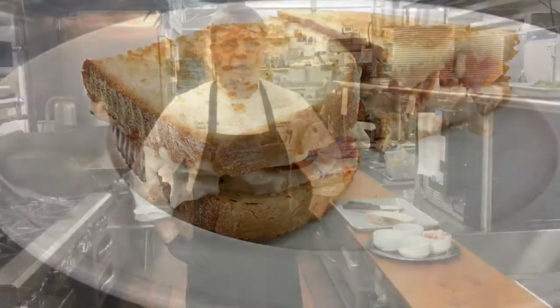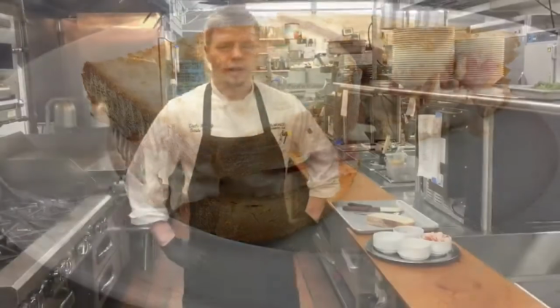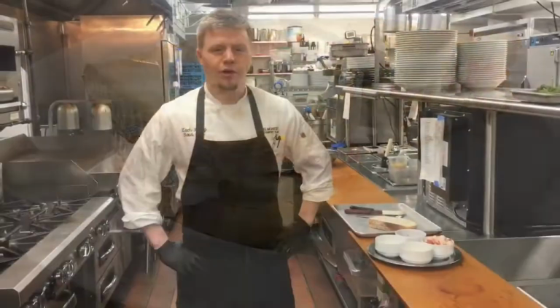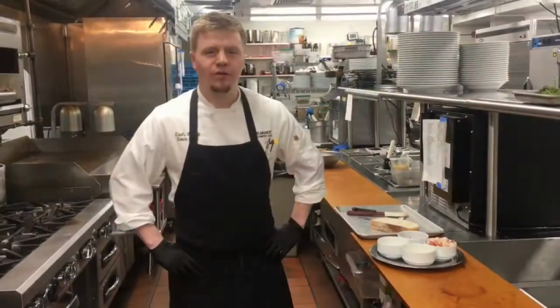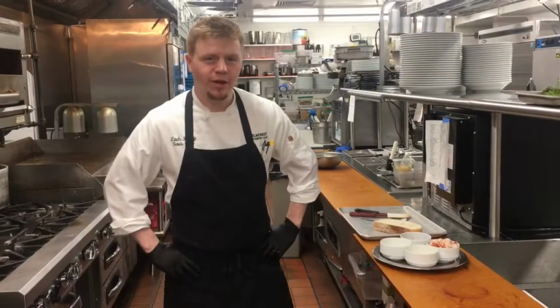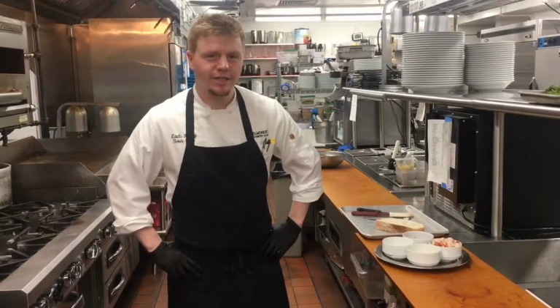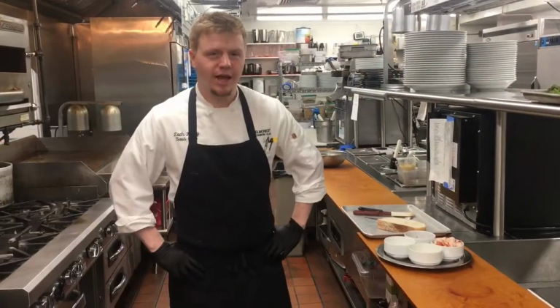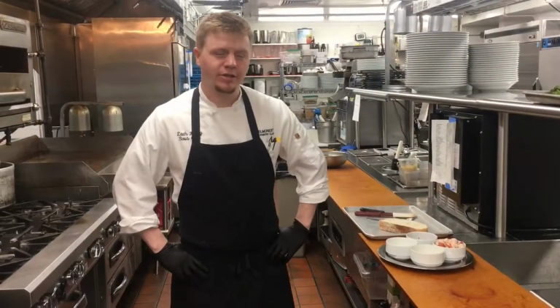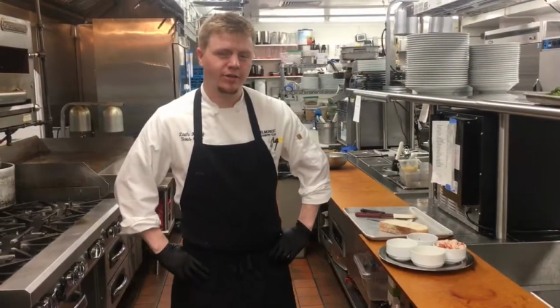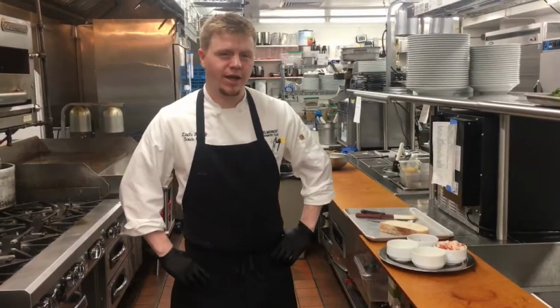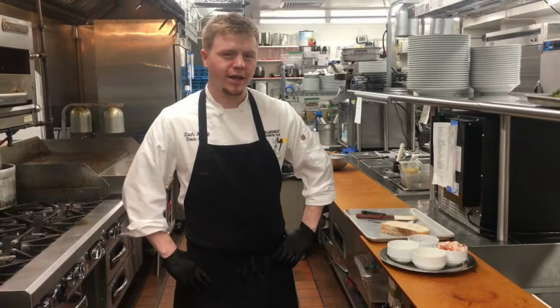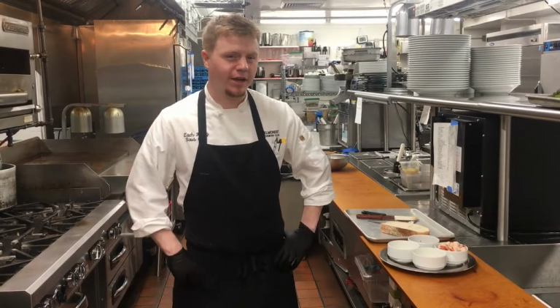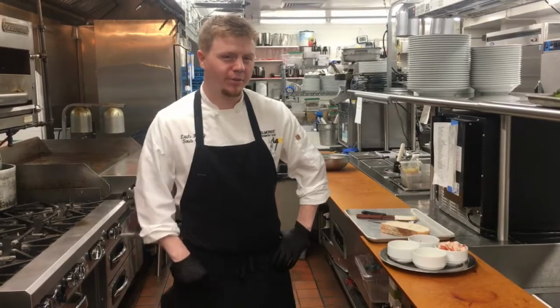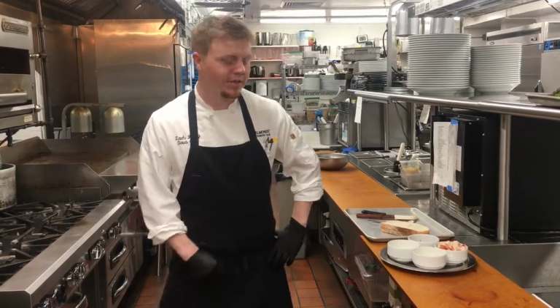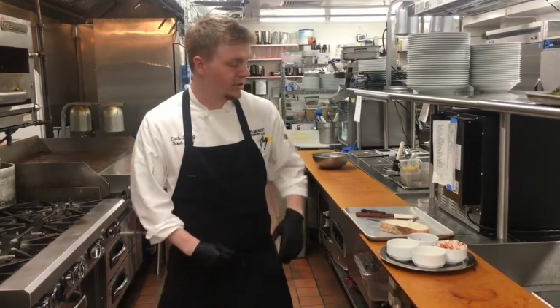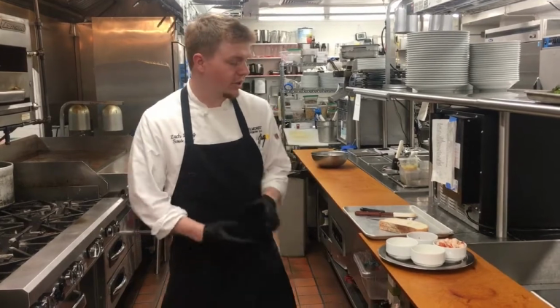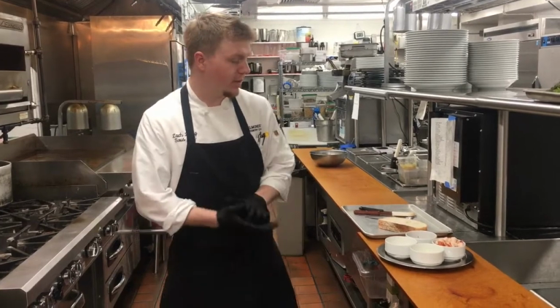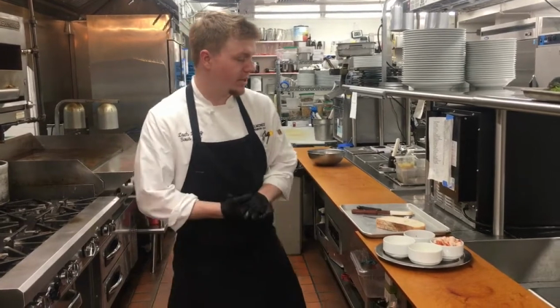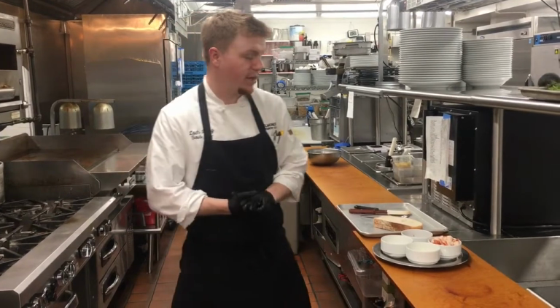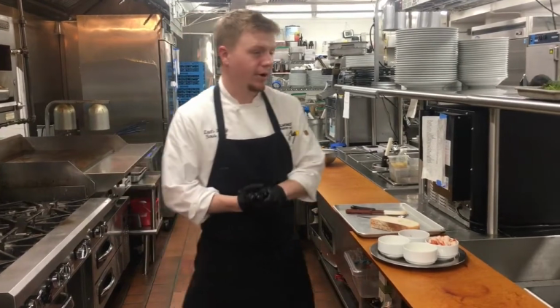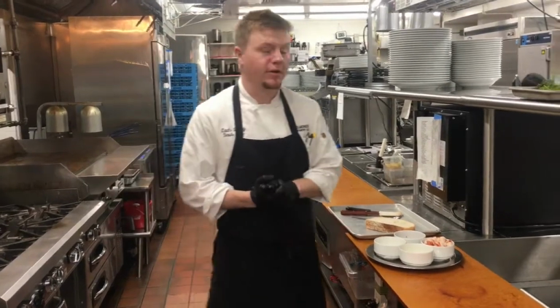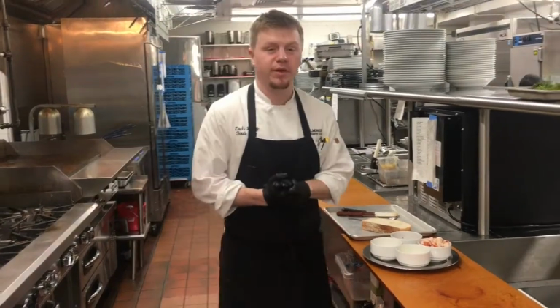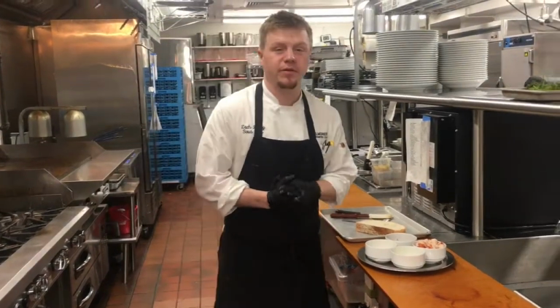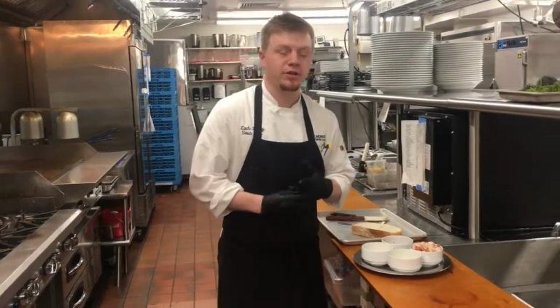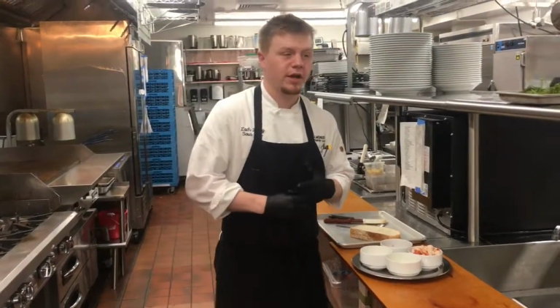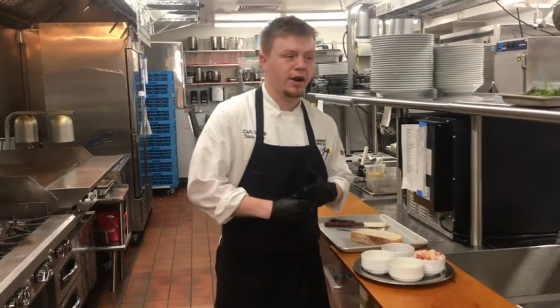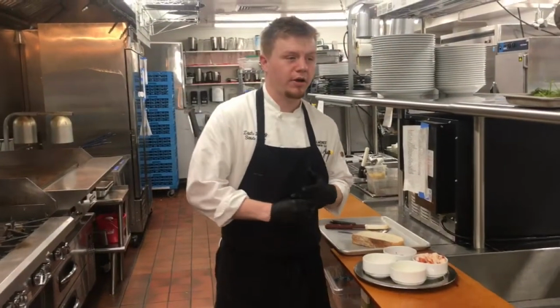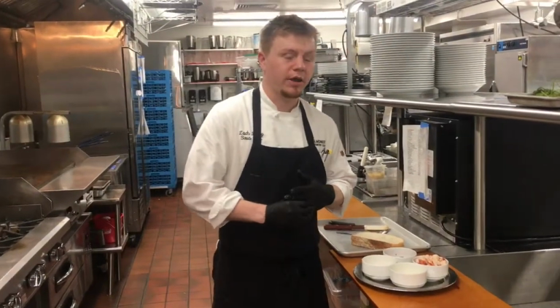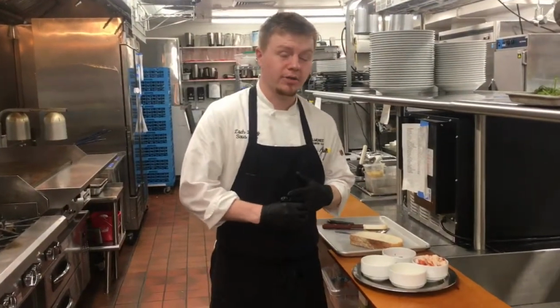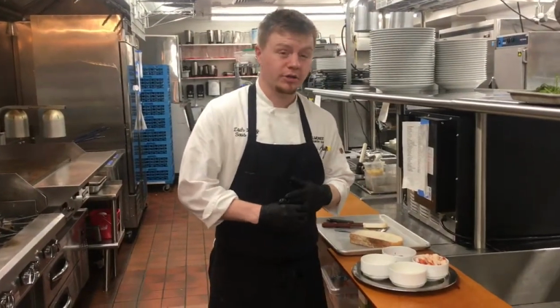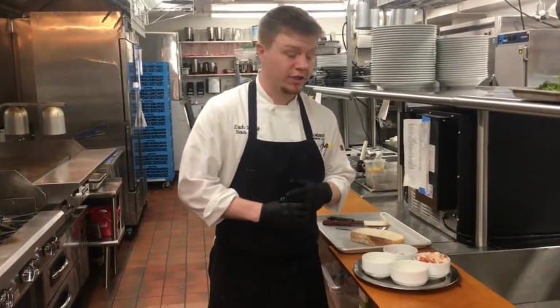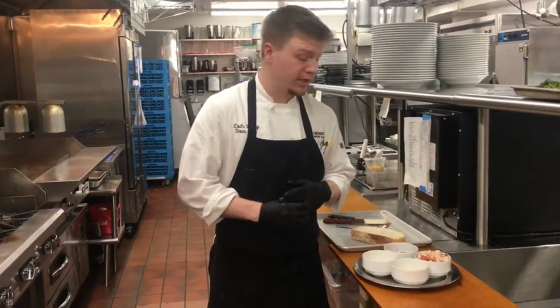Hello everyone, this is Chef Zach at Elmcrest Country Club. Today we're going to be featuring our lobster grilled cheese.